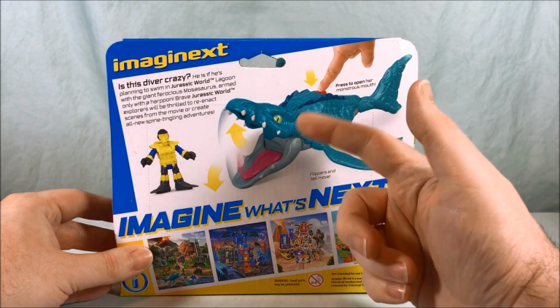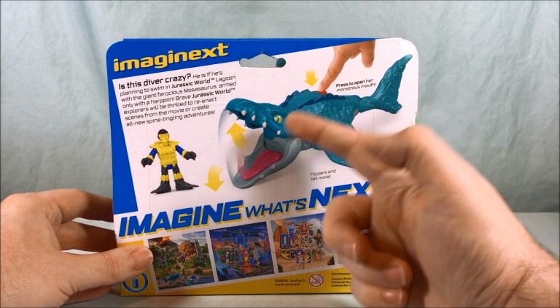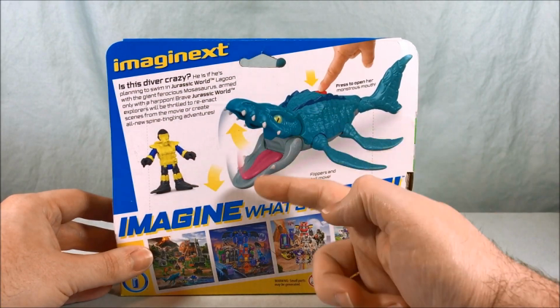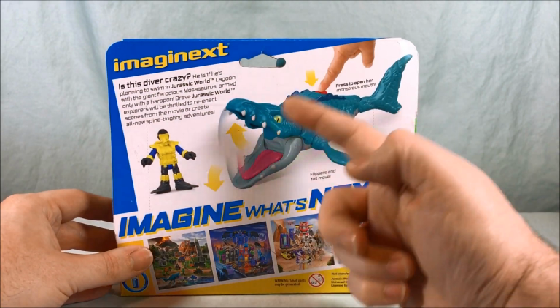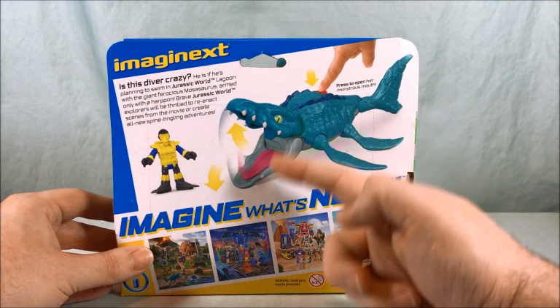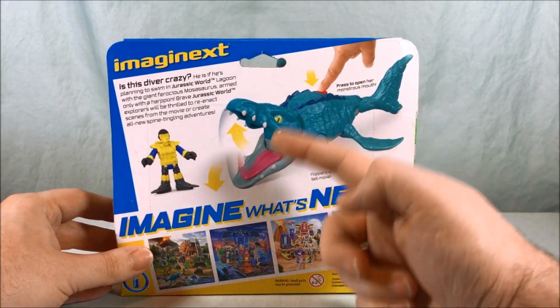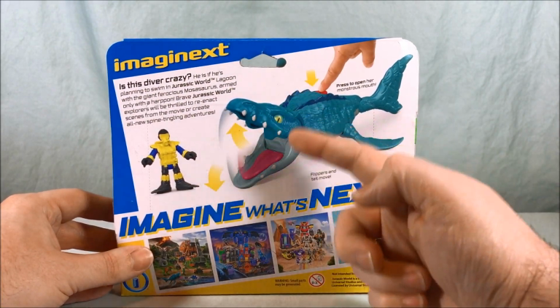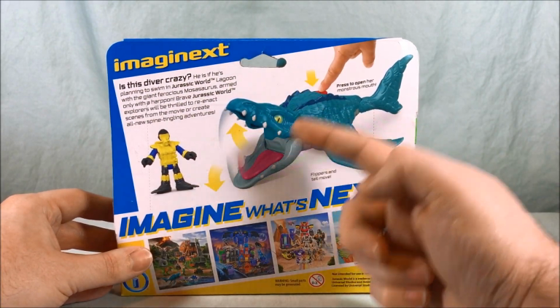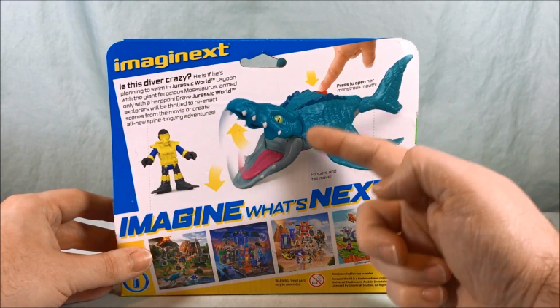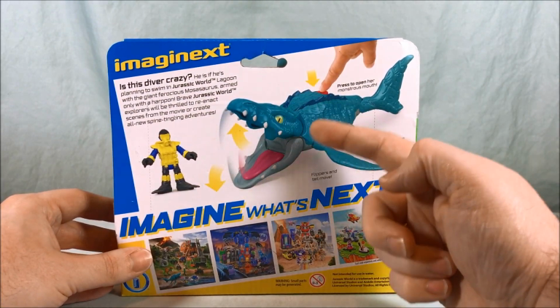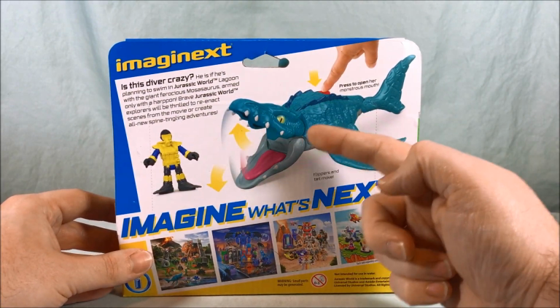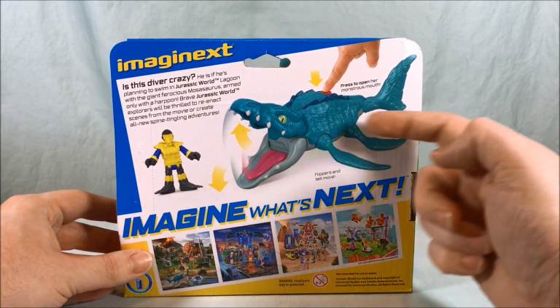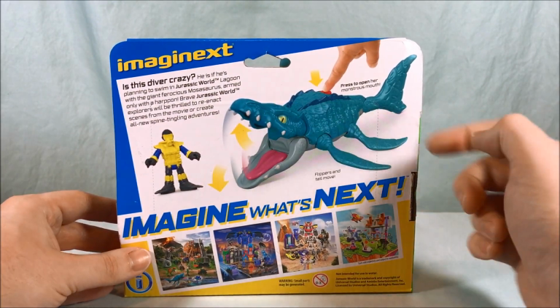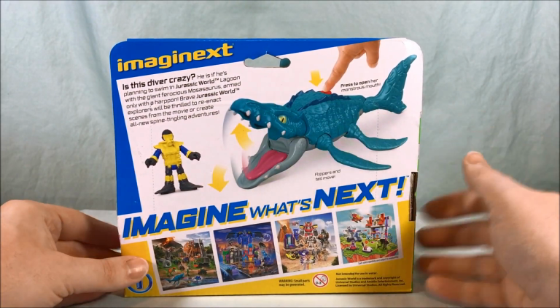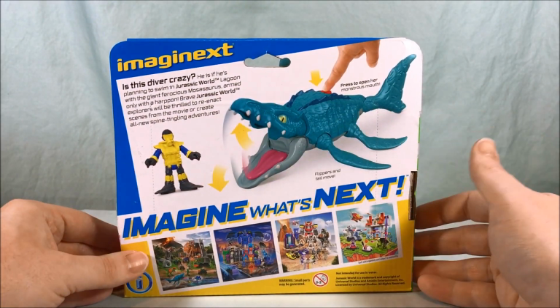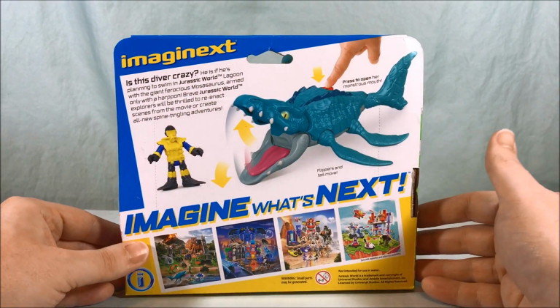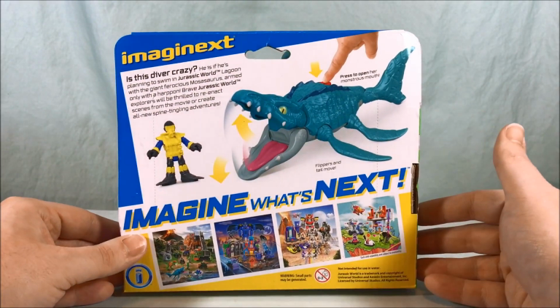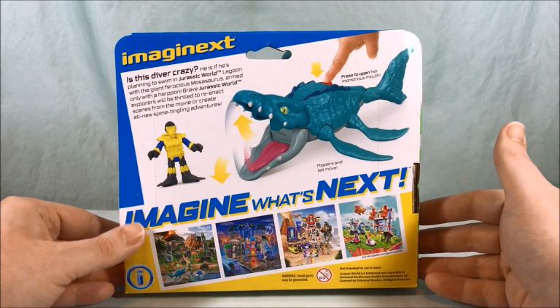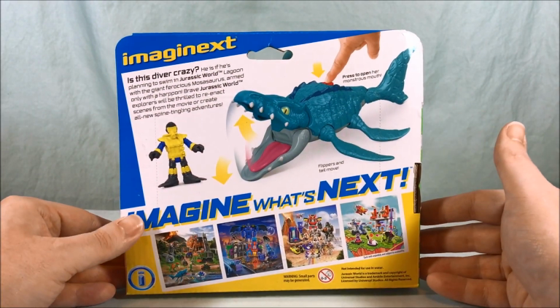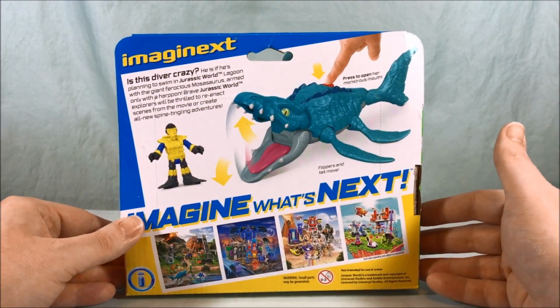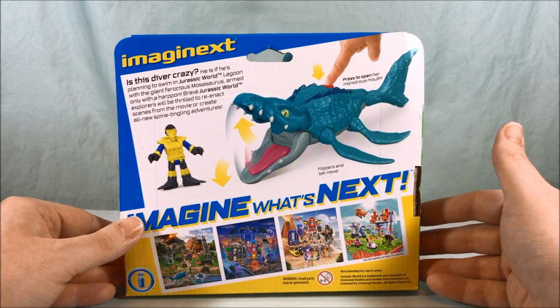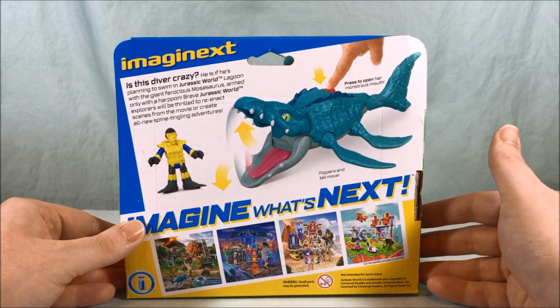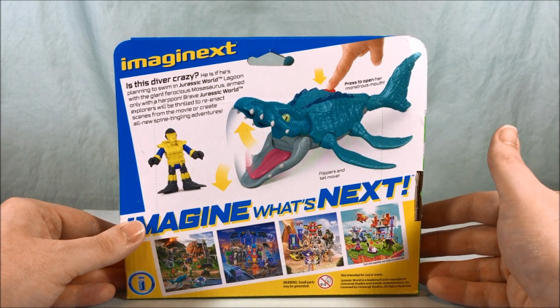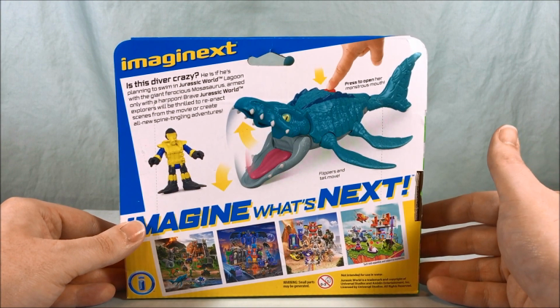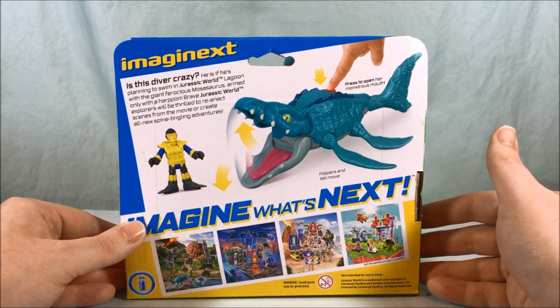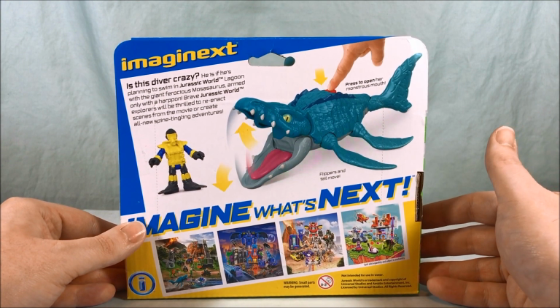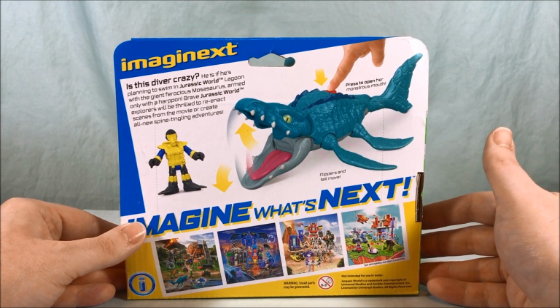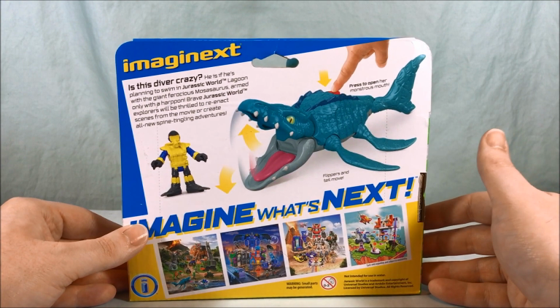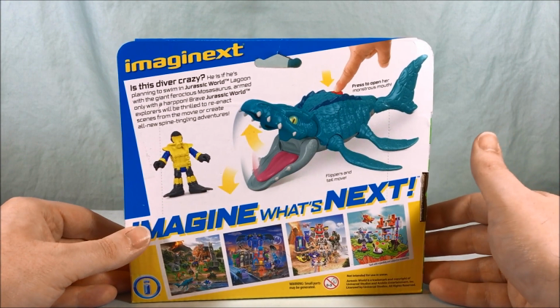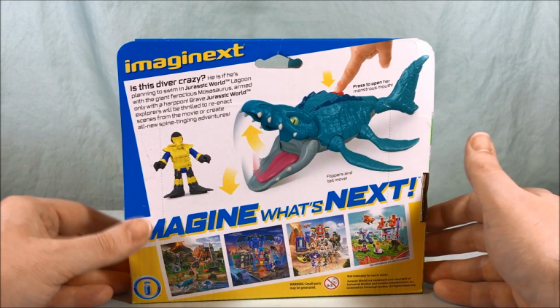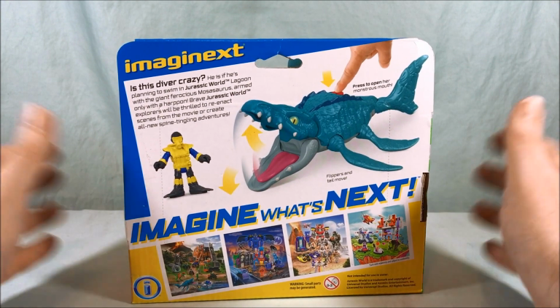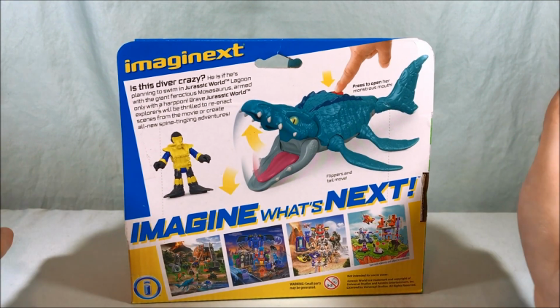Look at this giant massive croc jaws this thing has. Super cool — very excited for this.